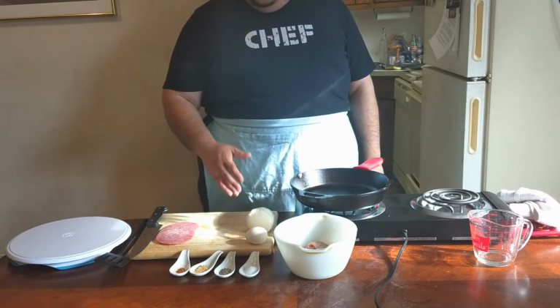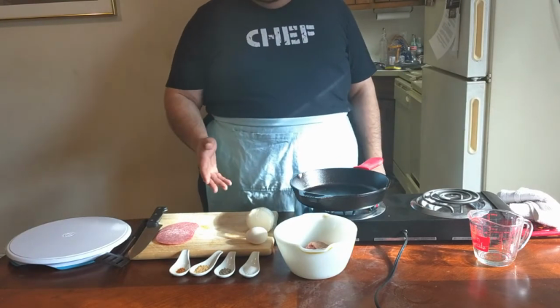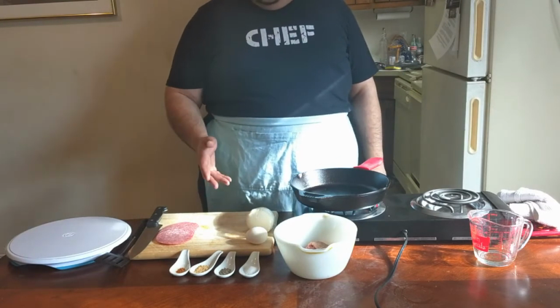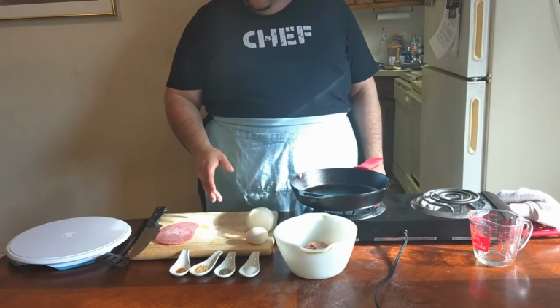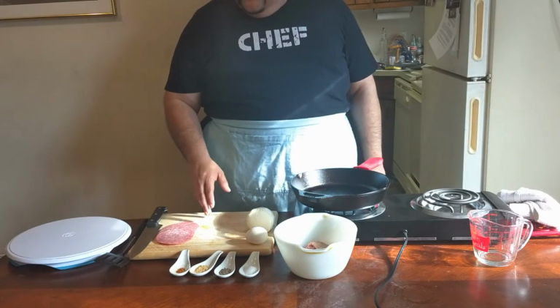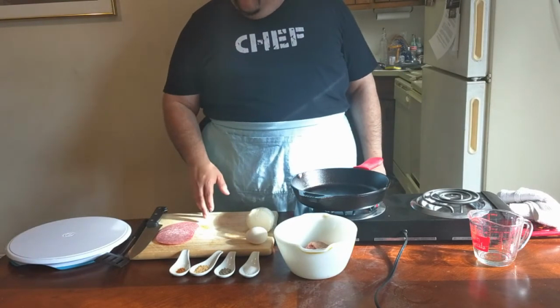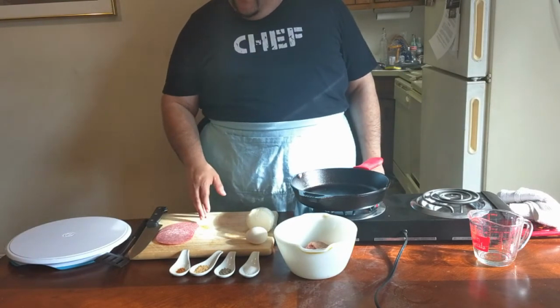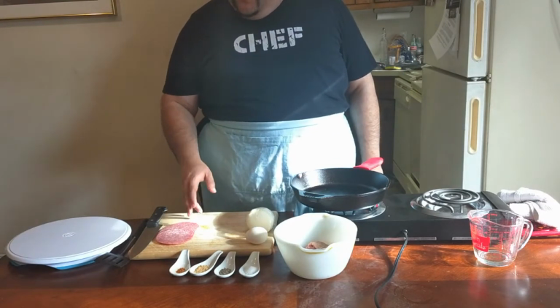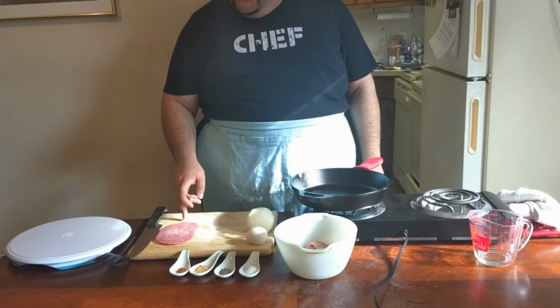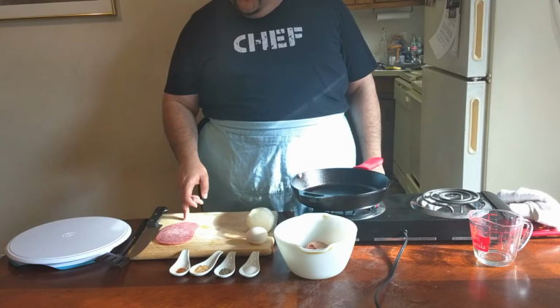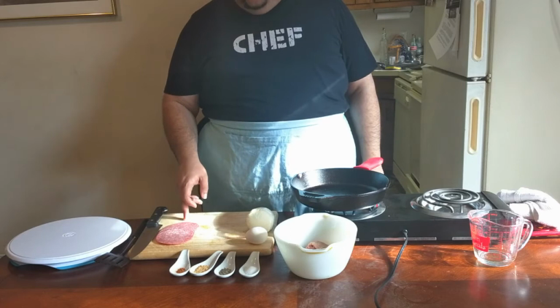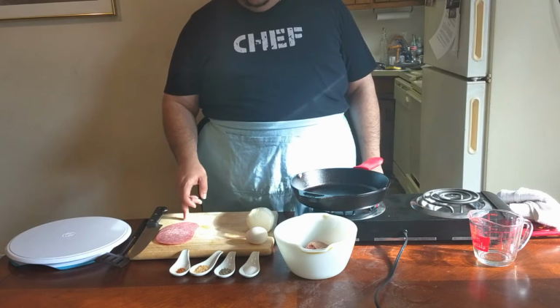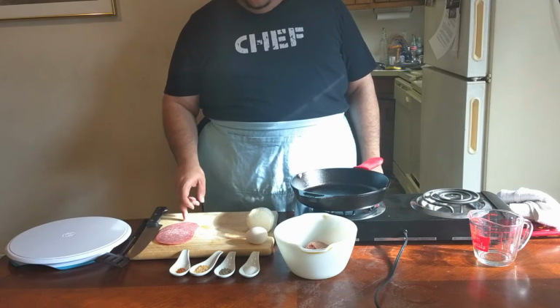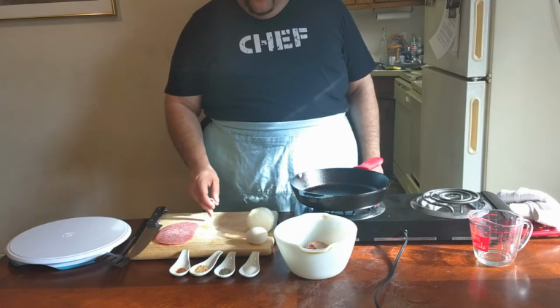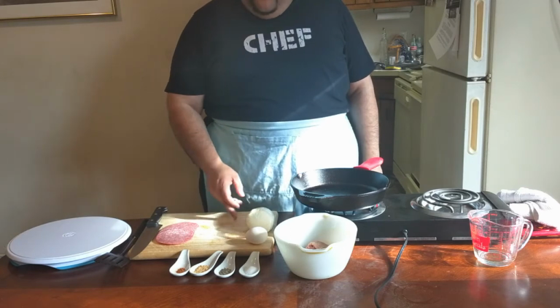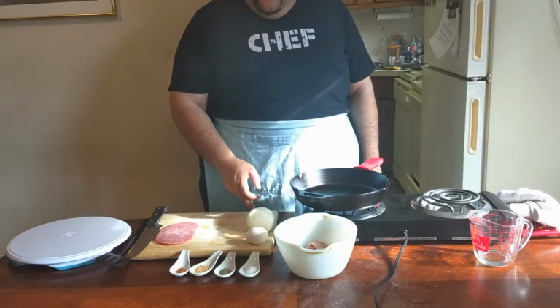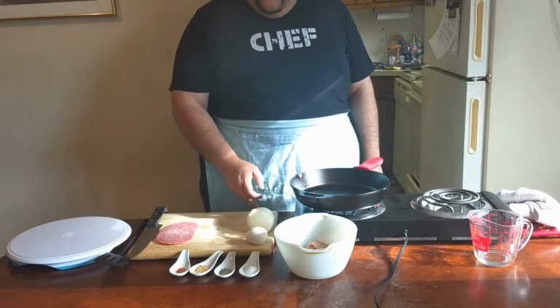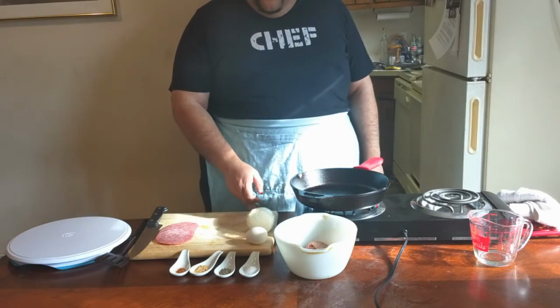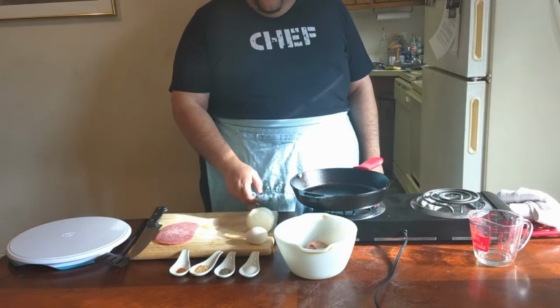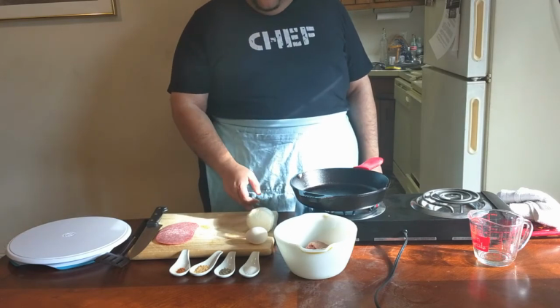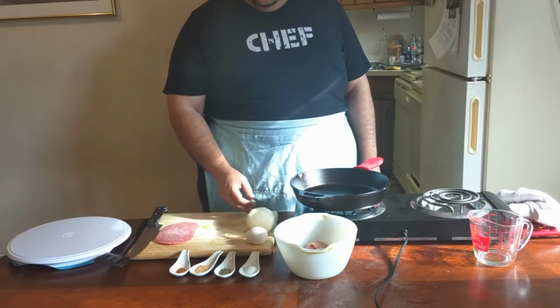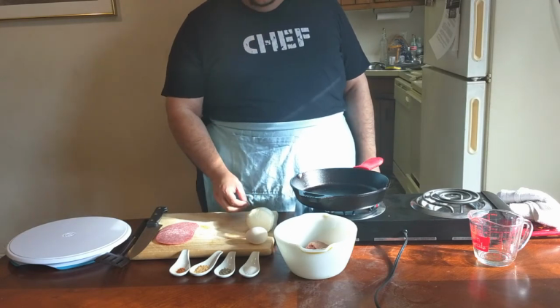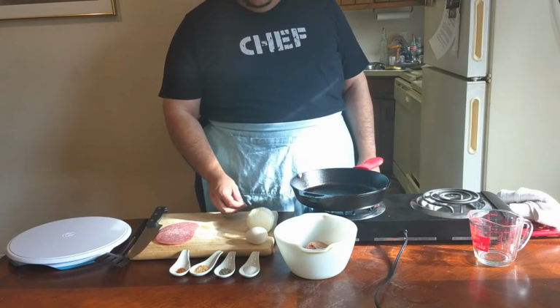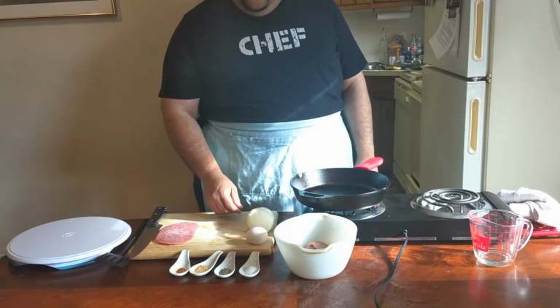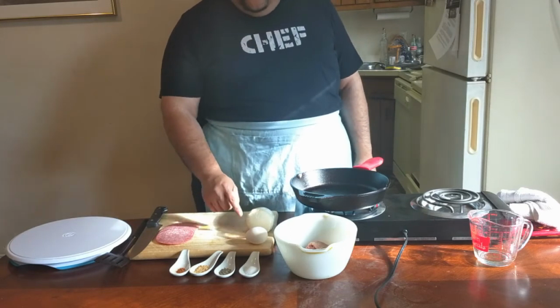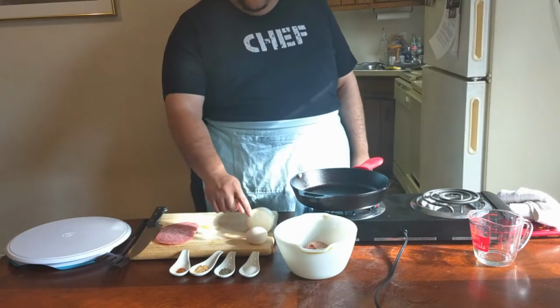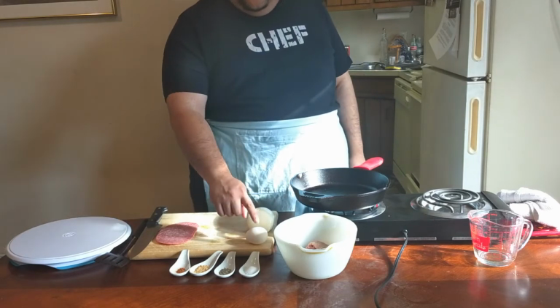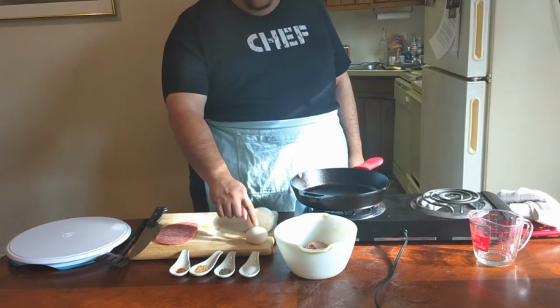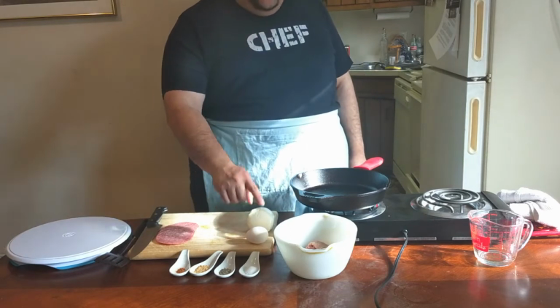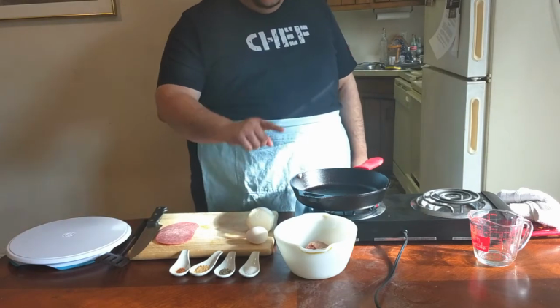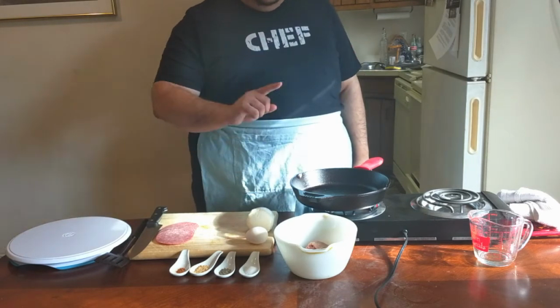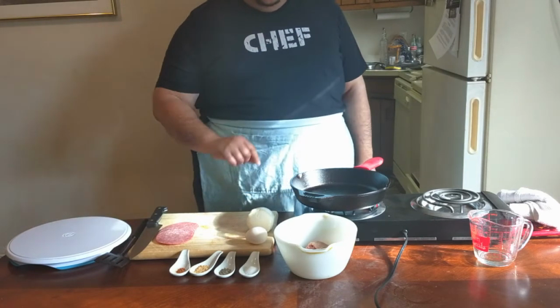Since we're doing a stuffed burger, we're also going to stuff this with salami, mozzarella cheese, and you're going to need one egg as a binder.